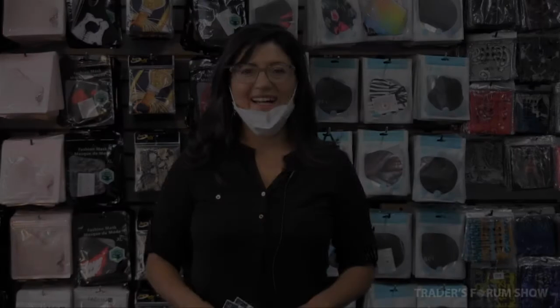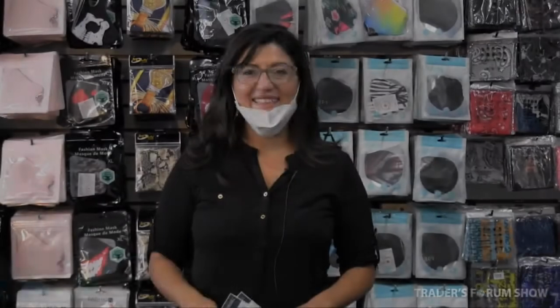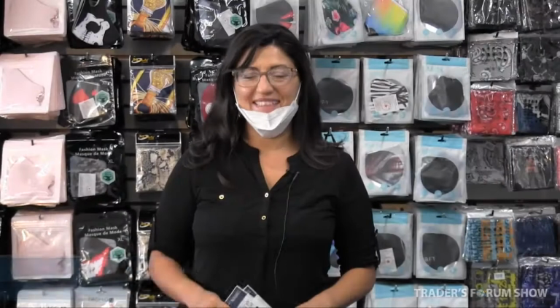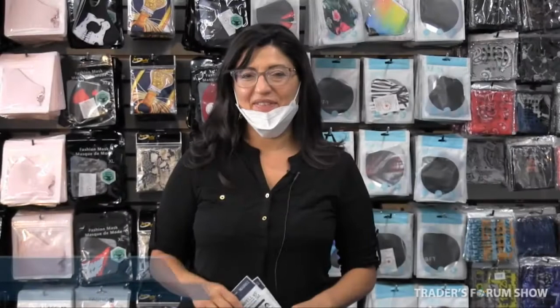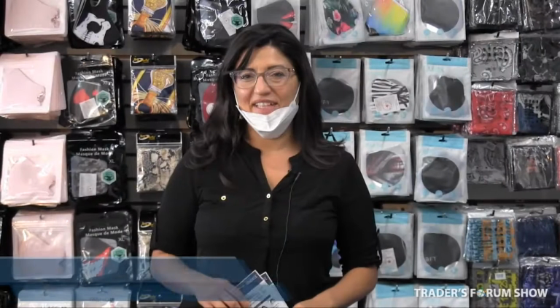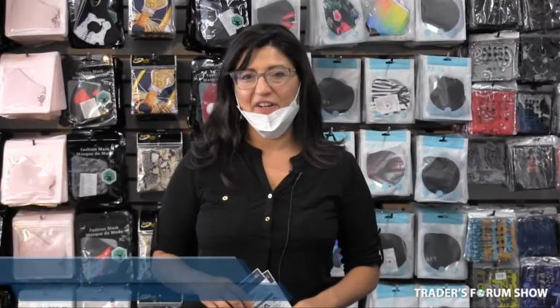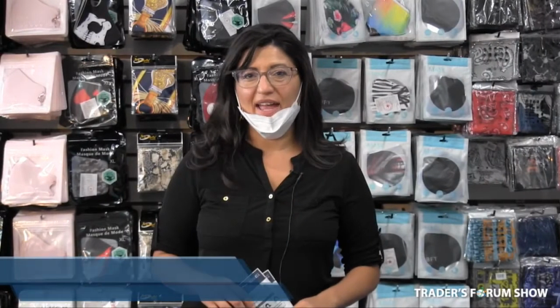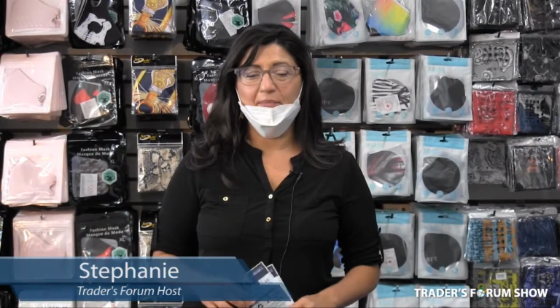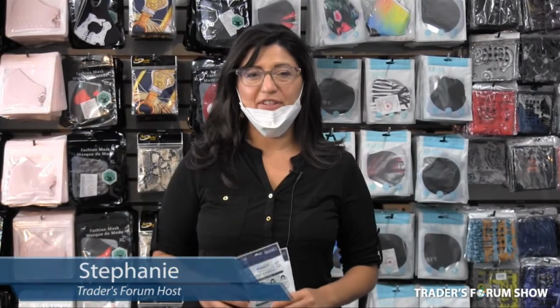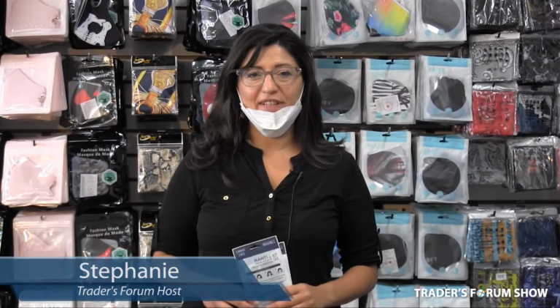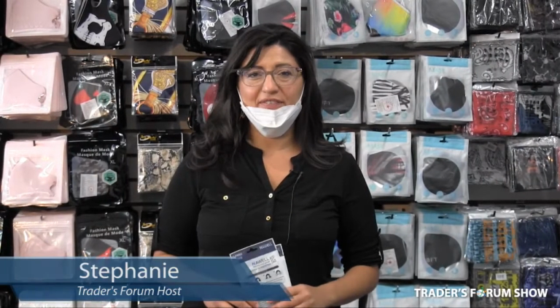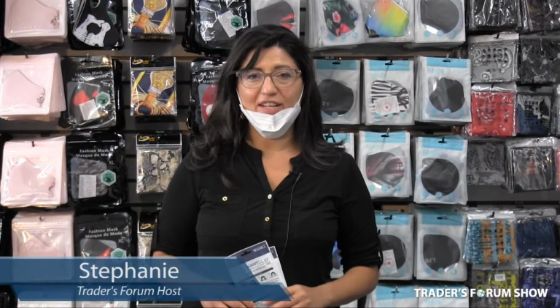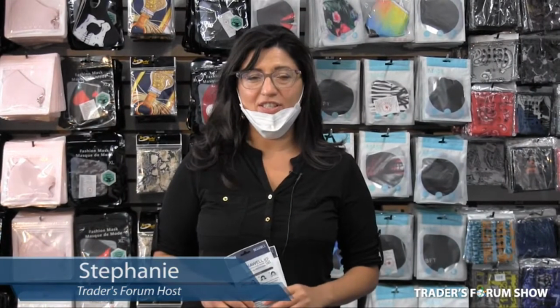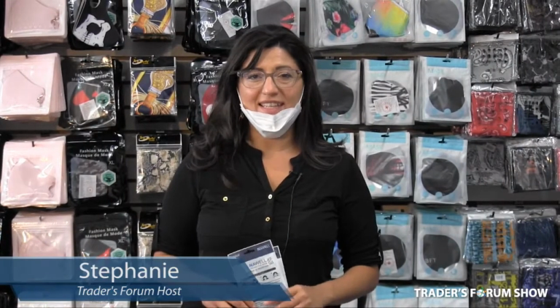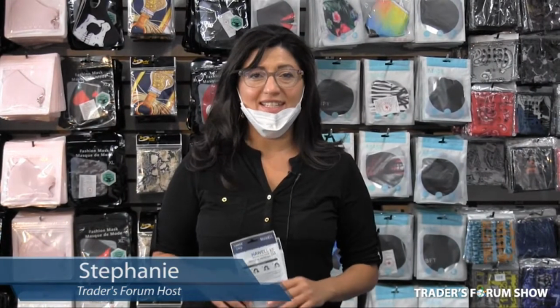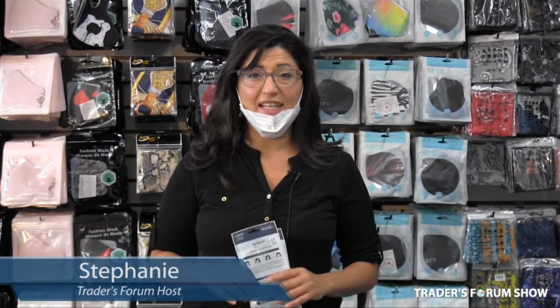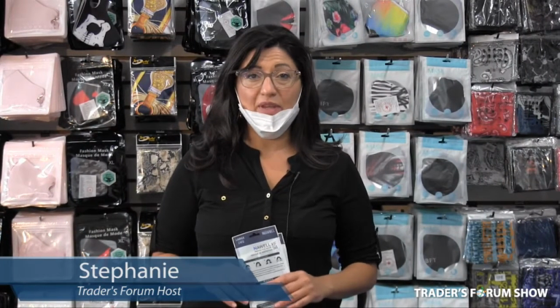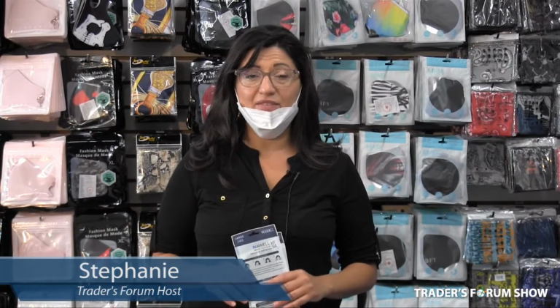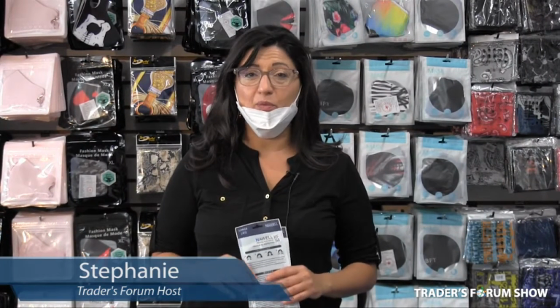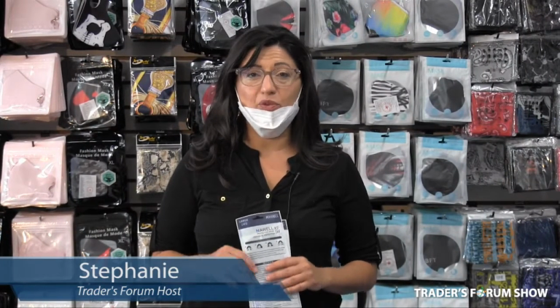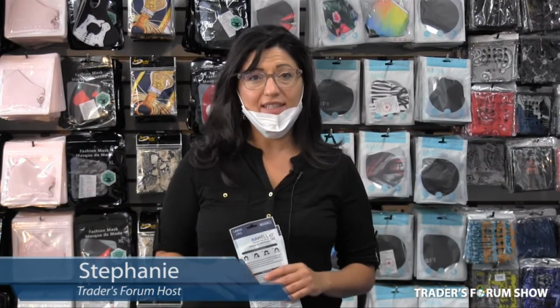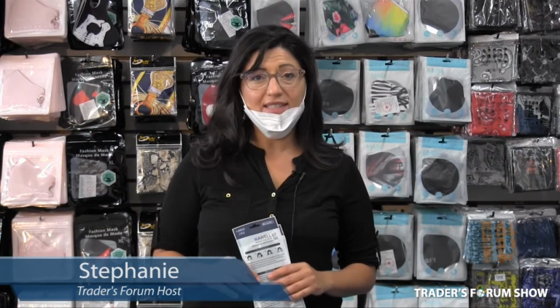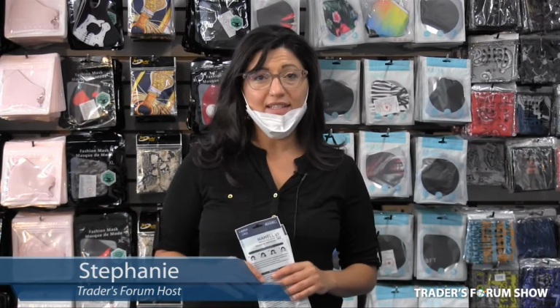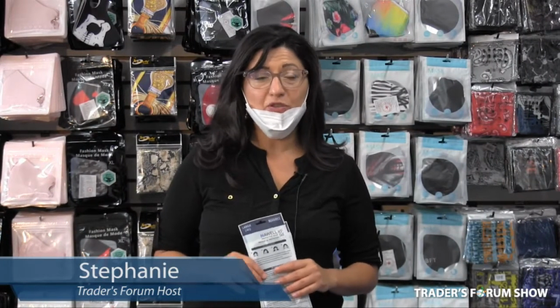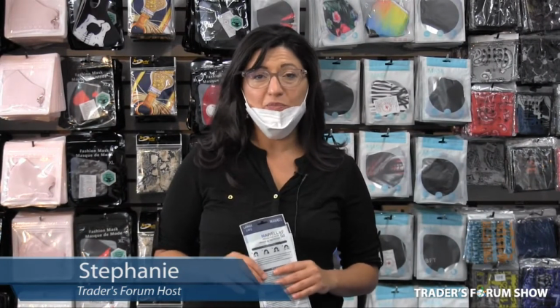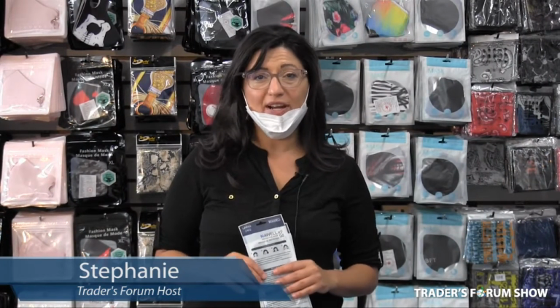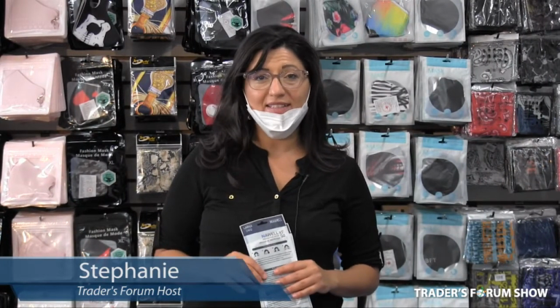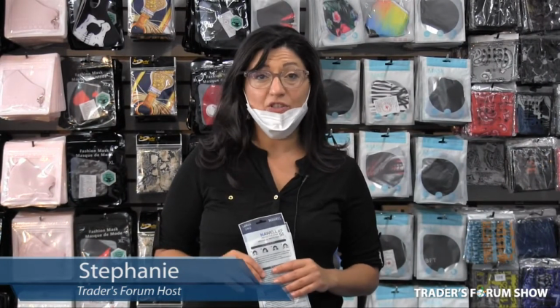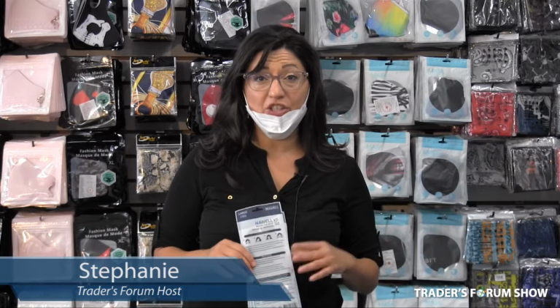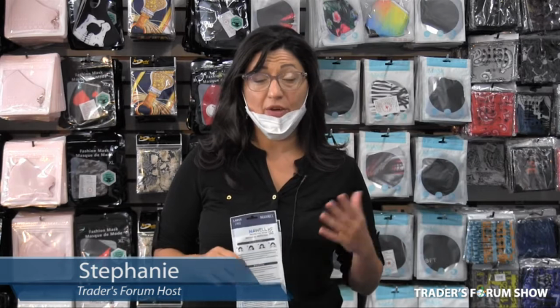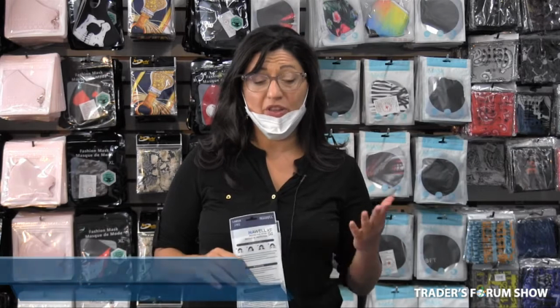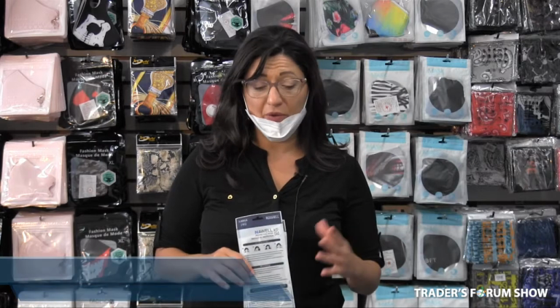Hi, it's Stephanie here at Butterfly Fashions, and today we have some really exciting new products to share with you.